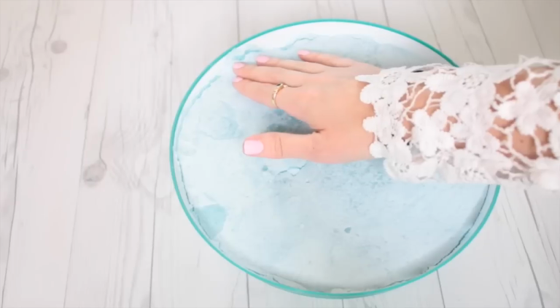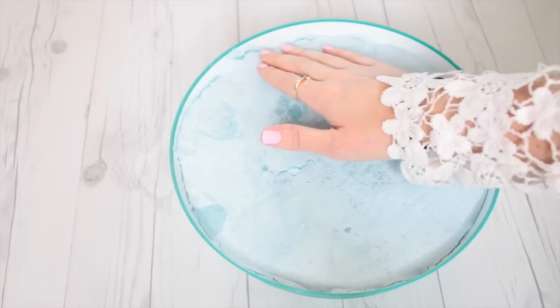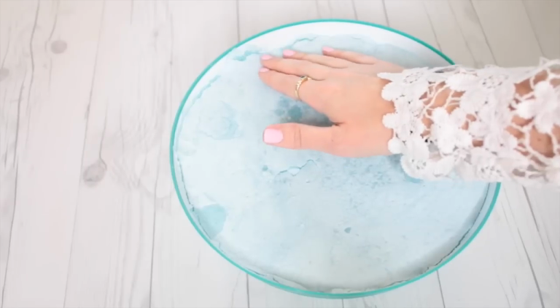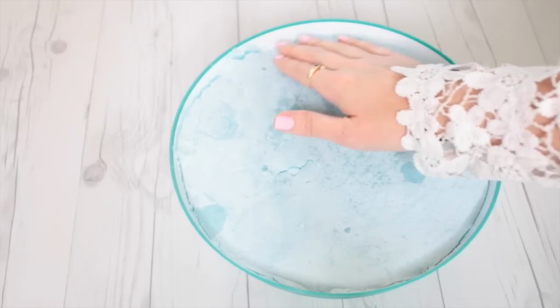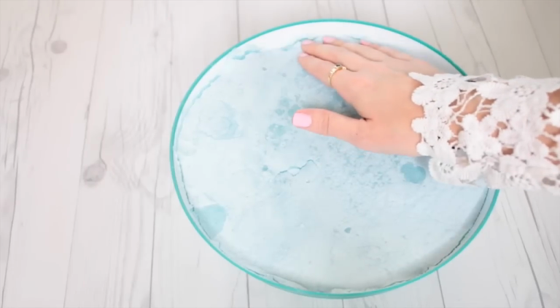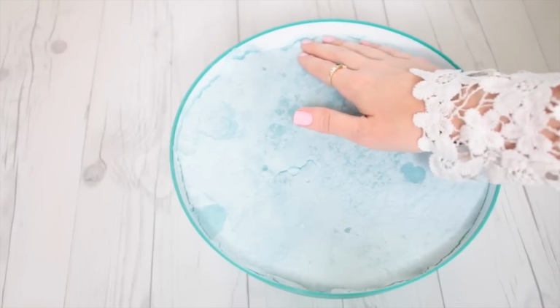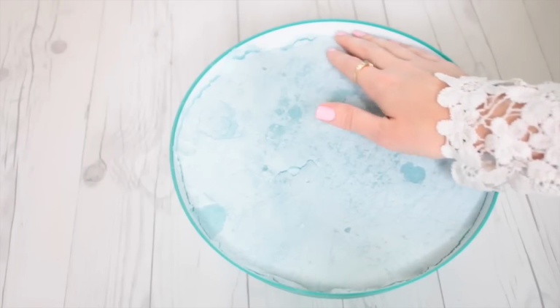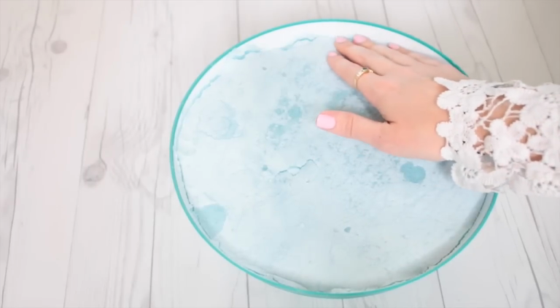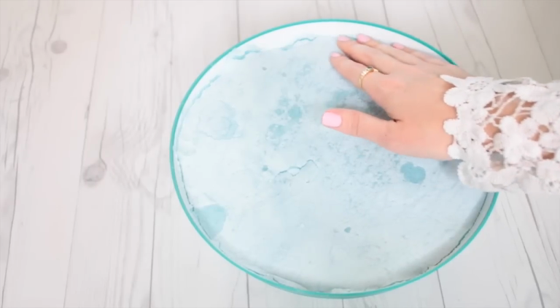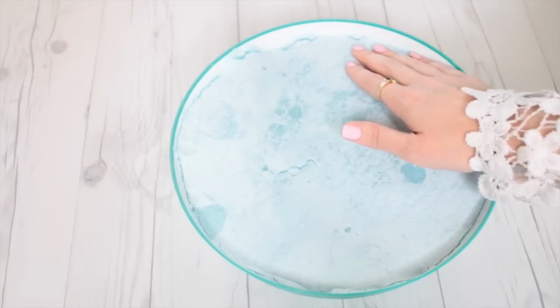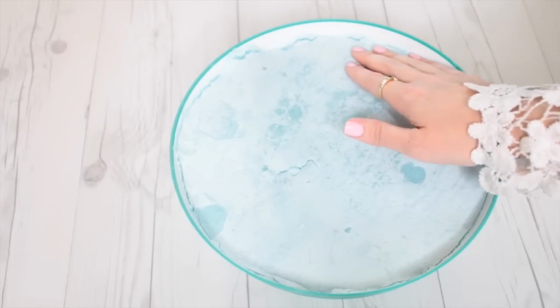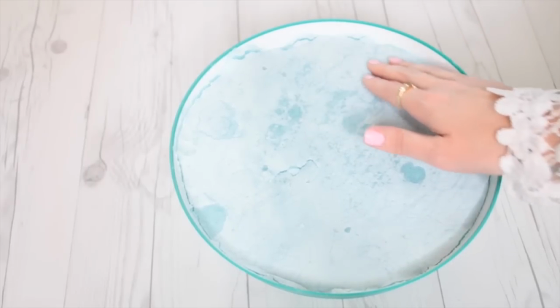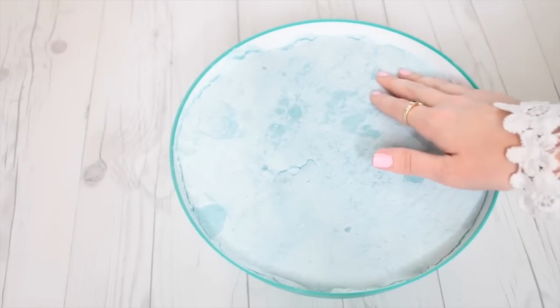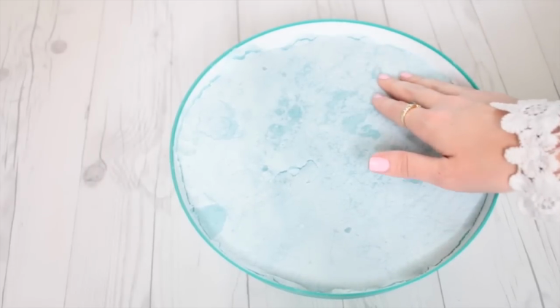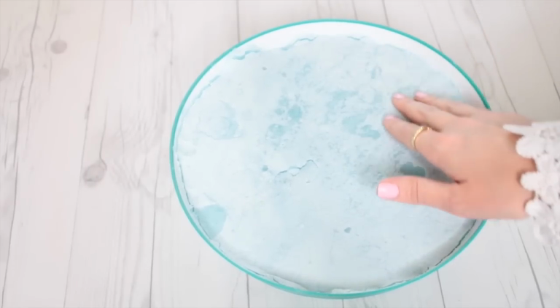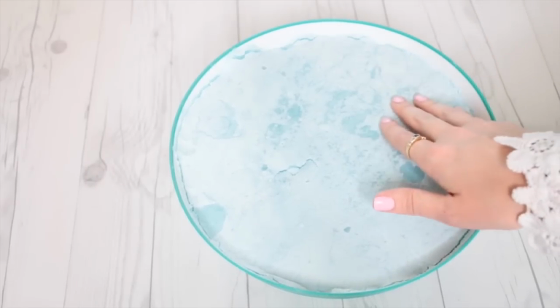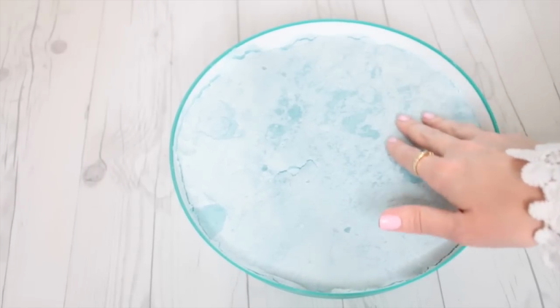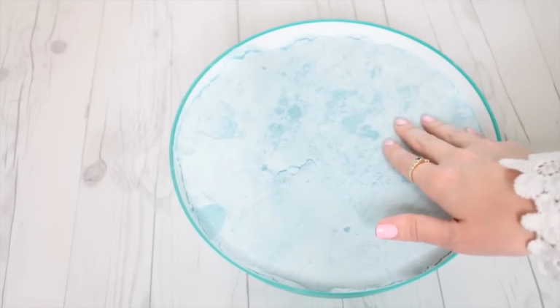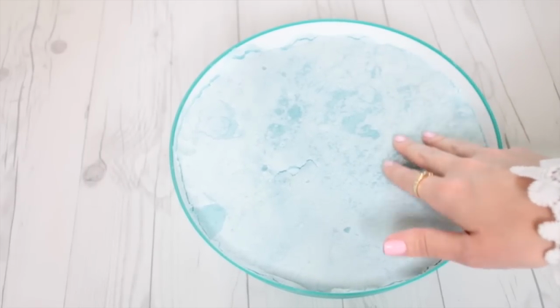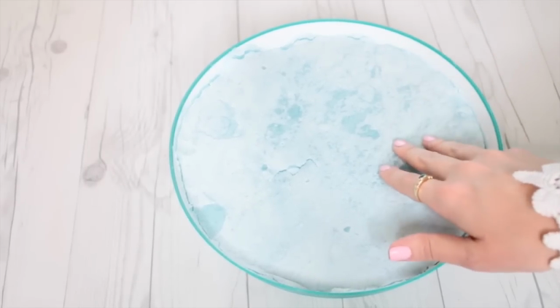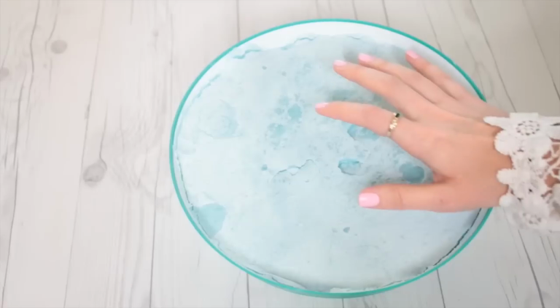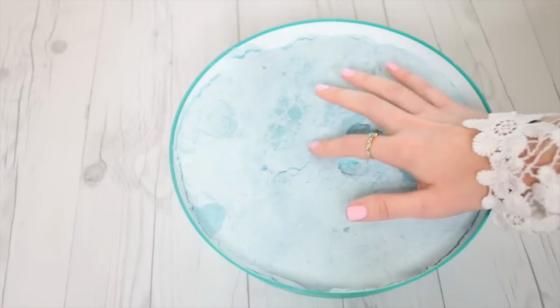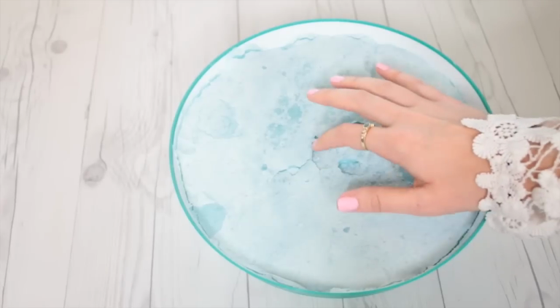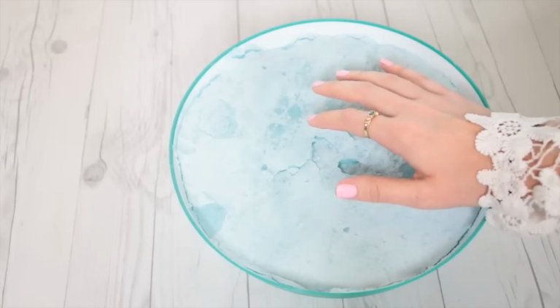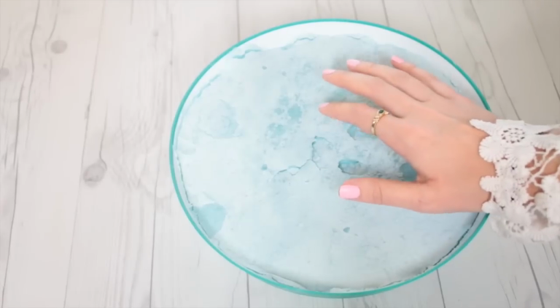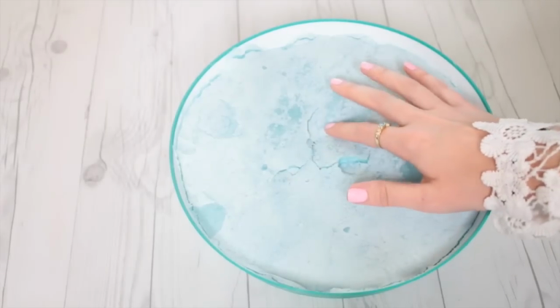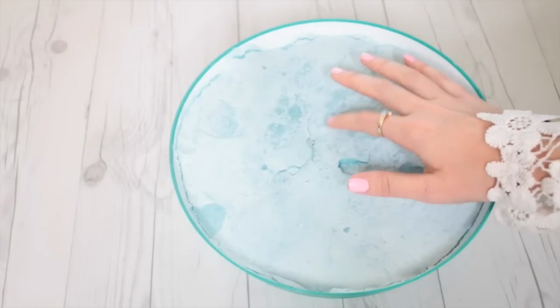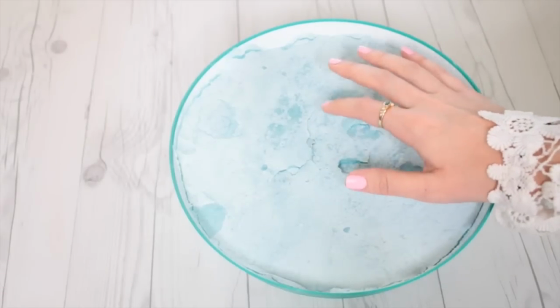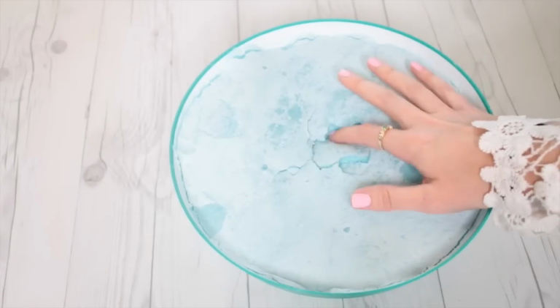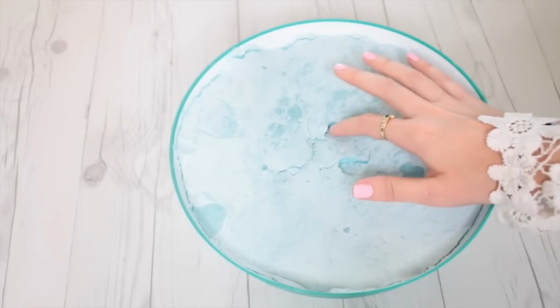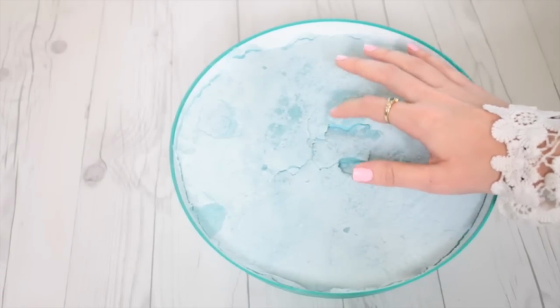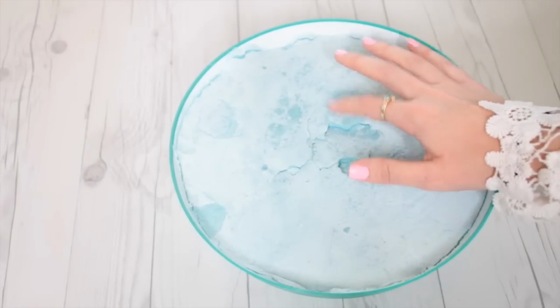Hey everyone, it's Courtney and today I'm going to be showing you how to make this really fun crunchy iceberg slime.